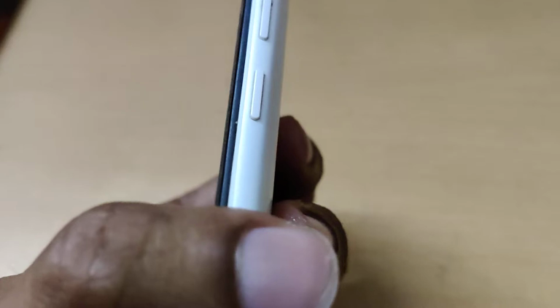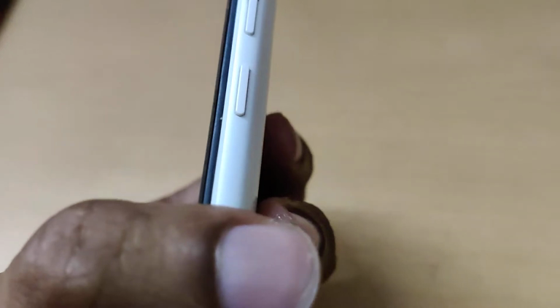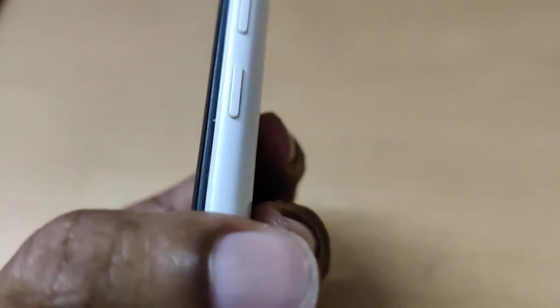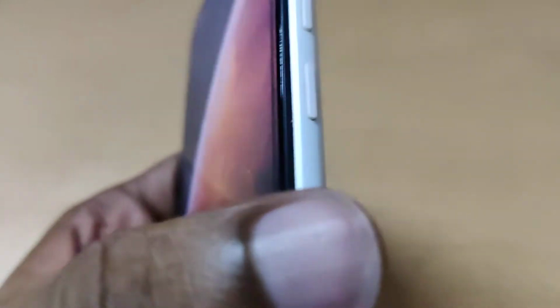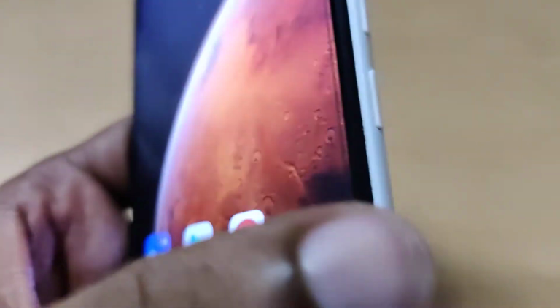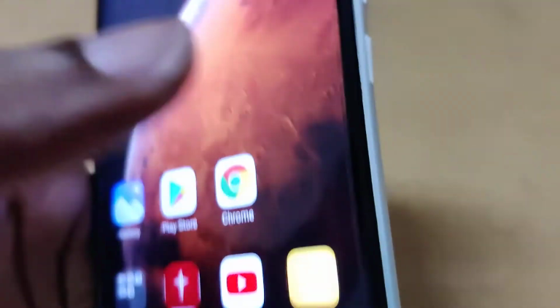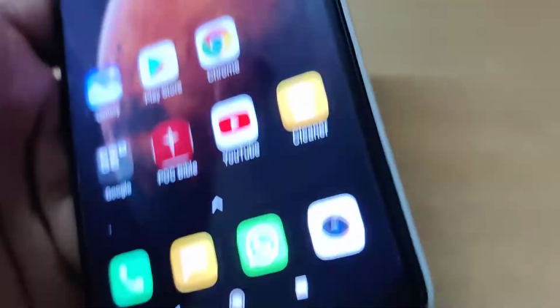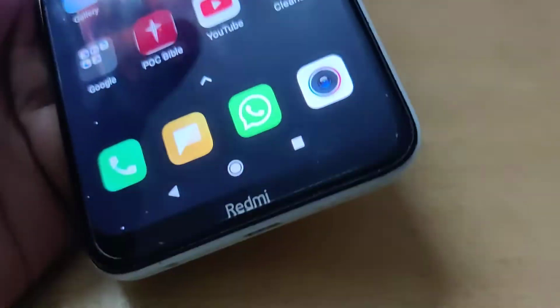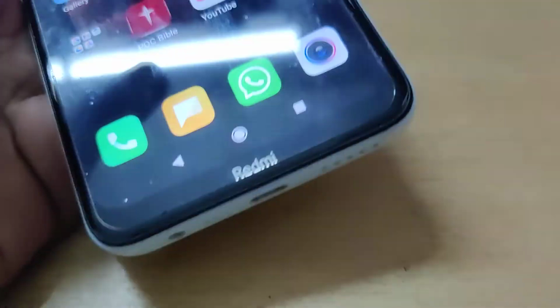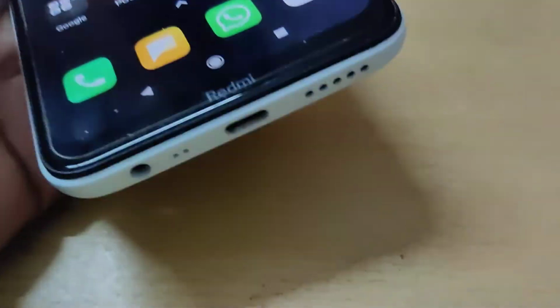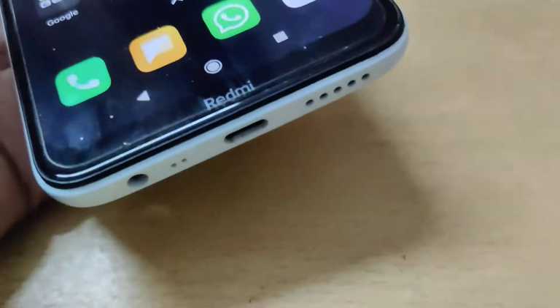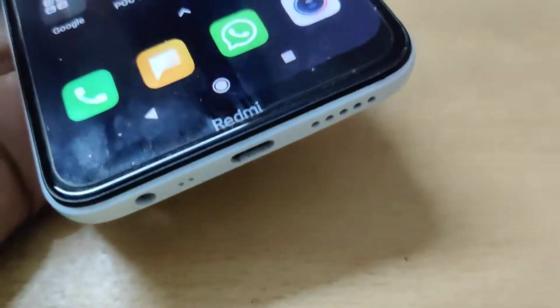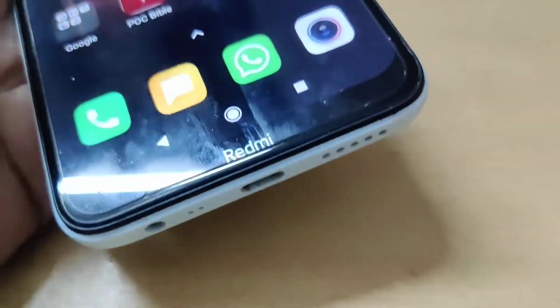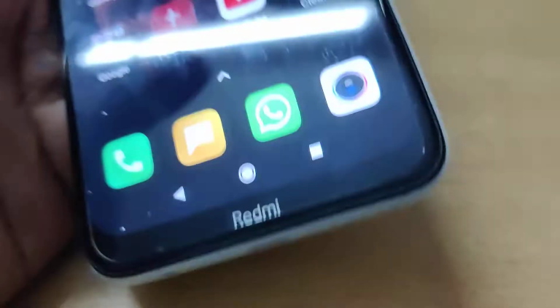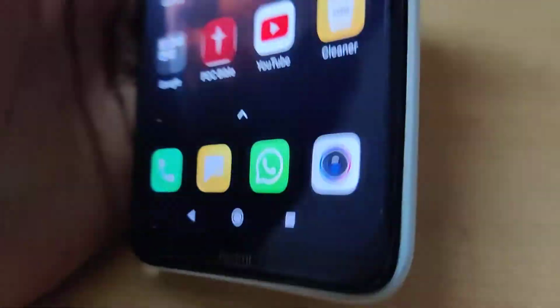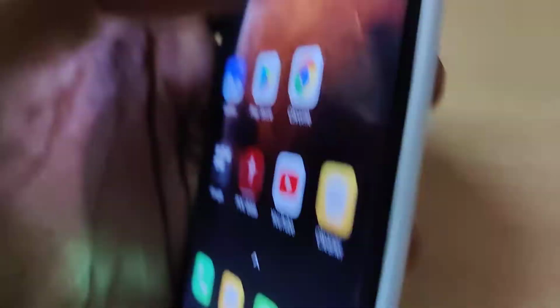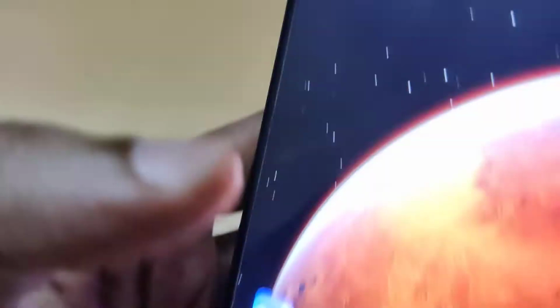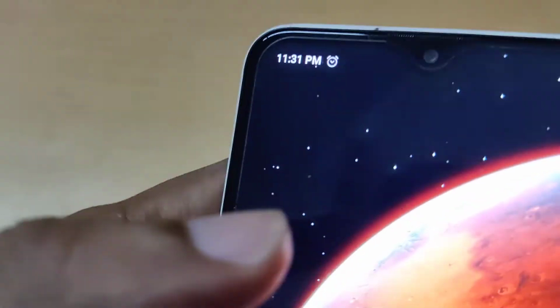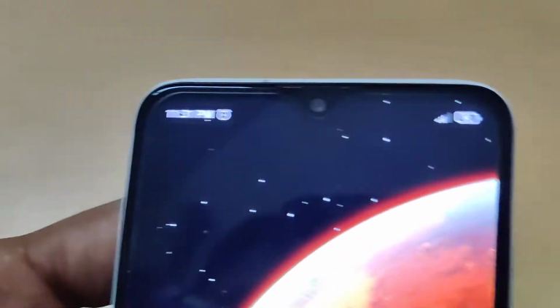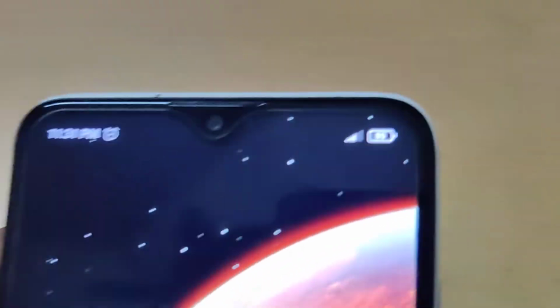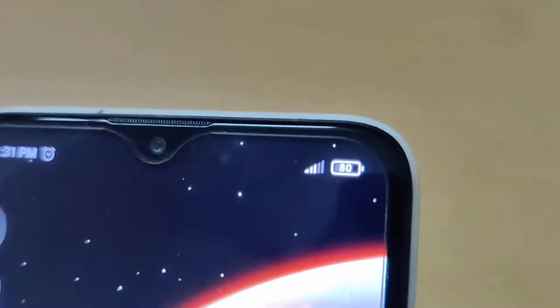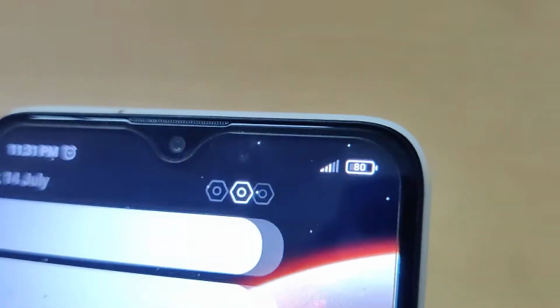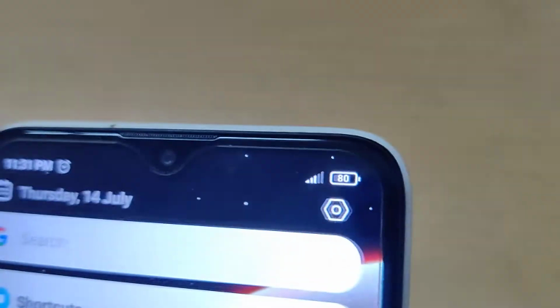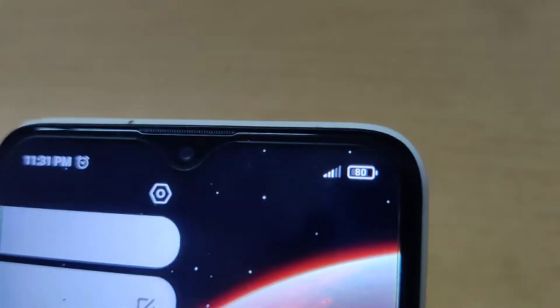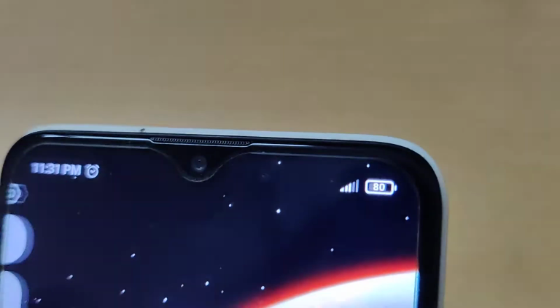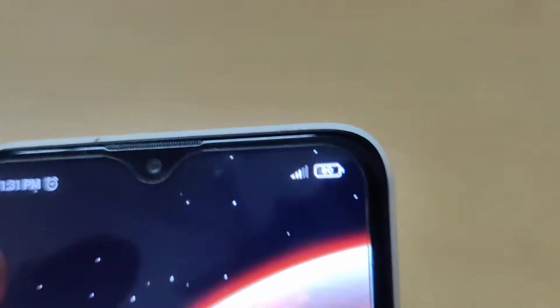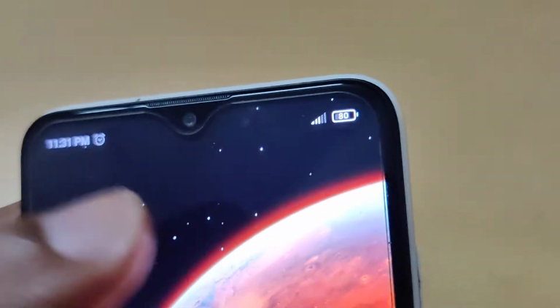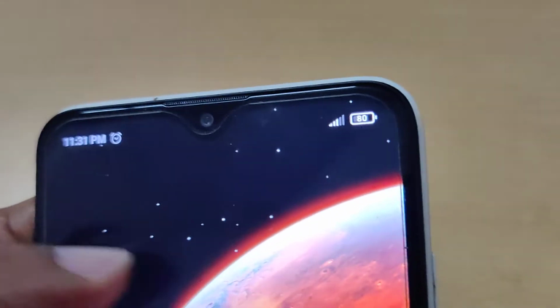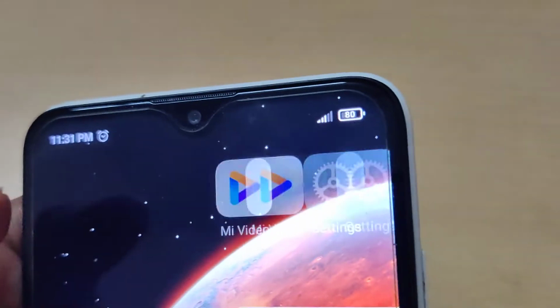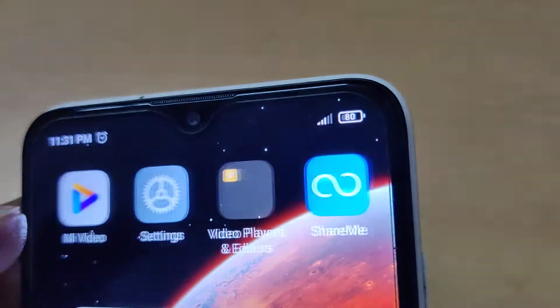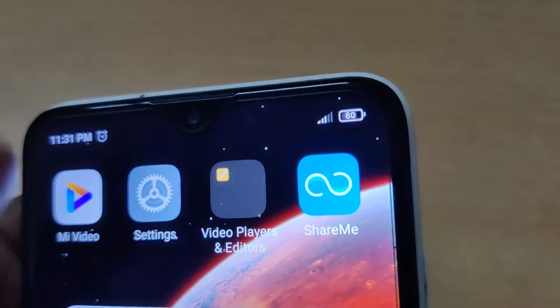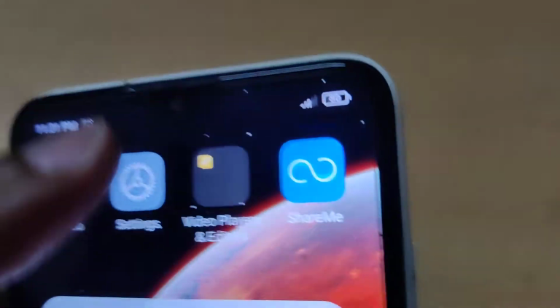Hi guys, in my hand is a Redmi phone. This is the Redmi 12, and in this video we are going to show you...